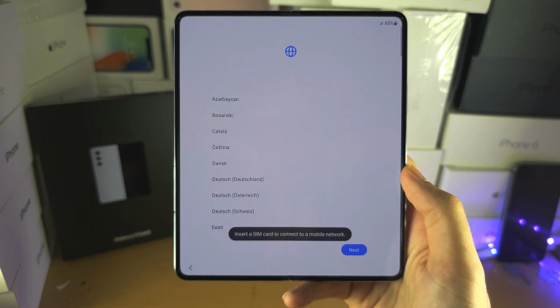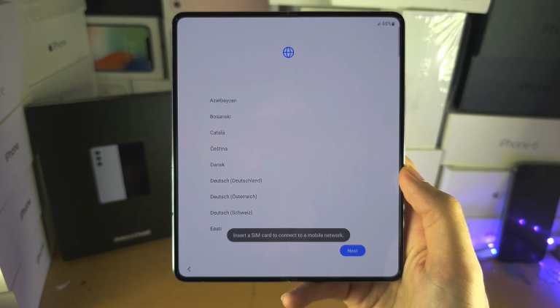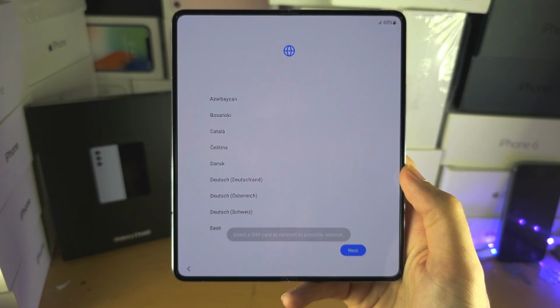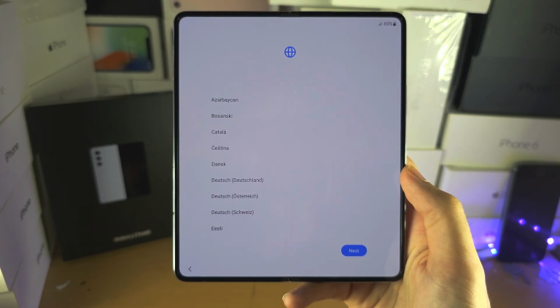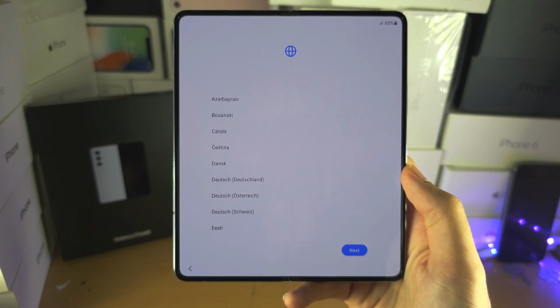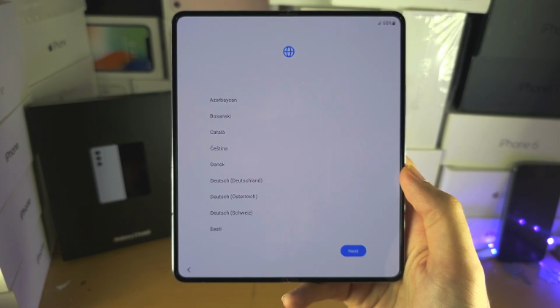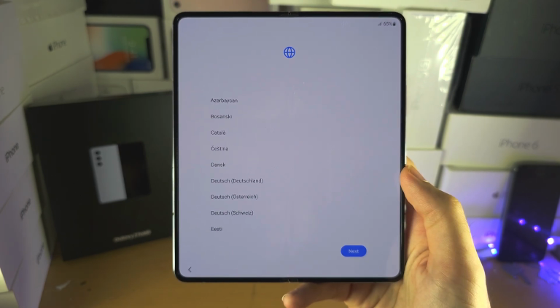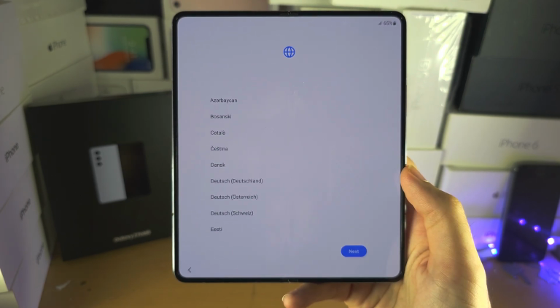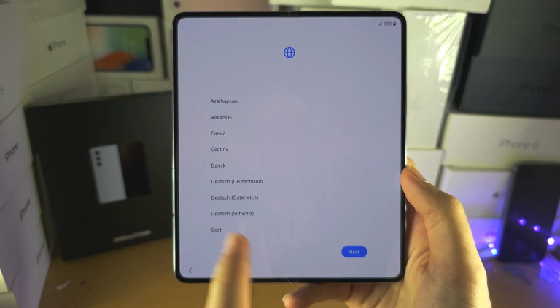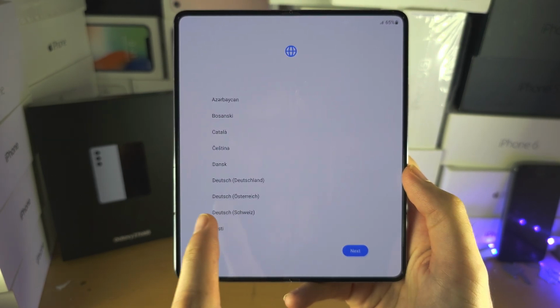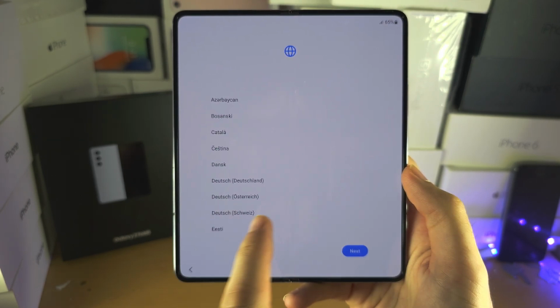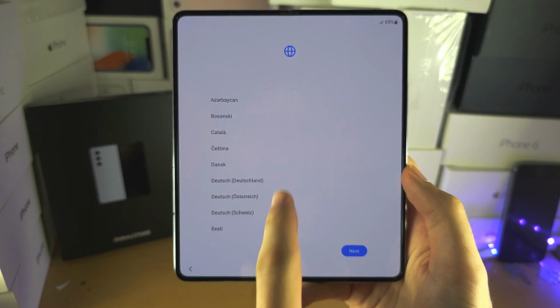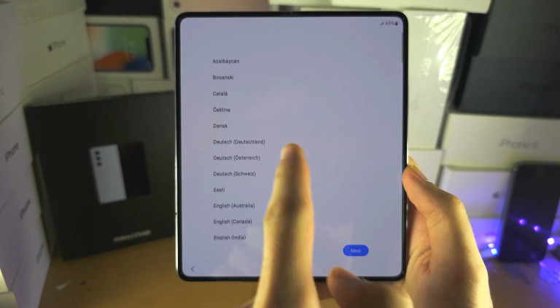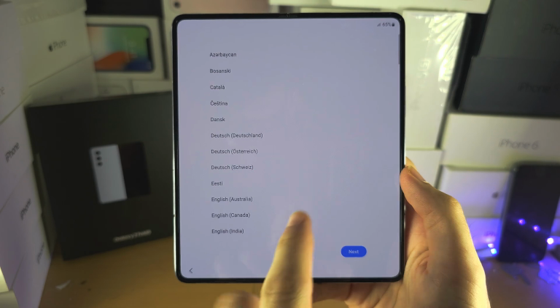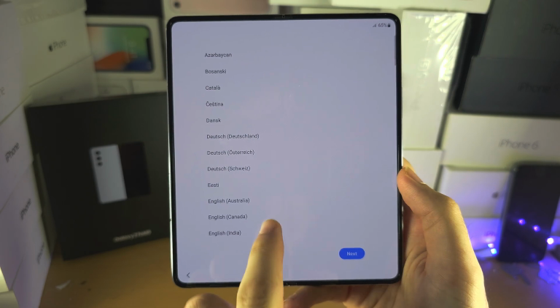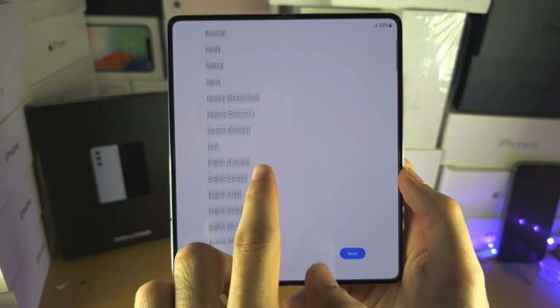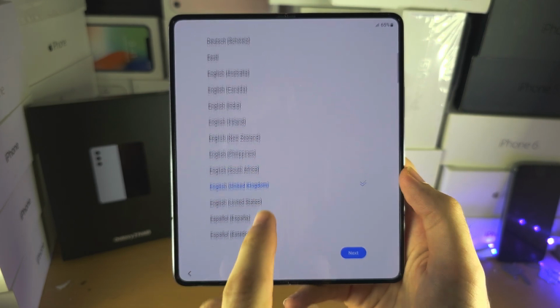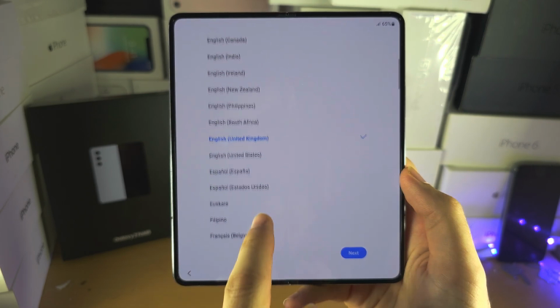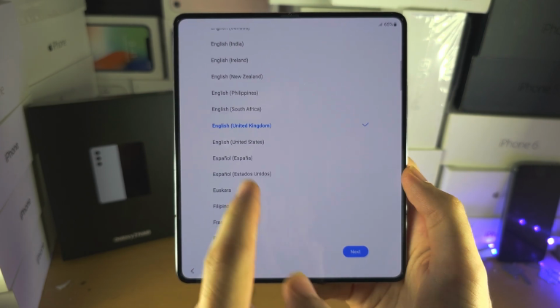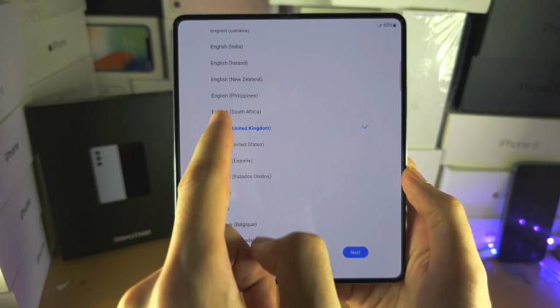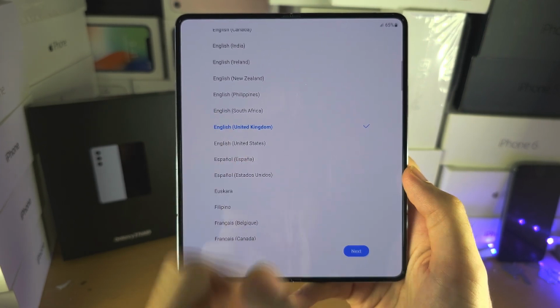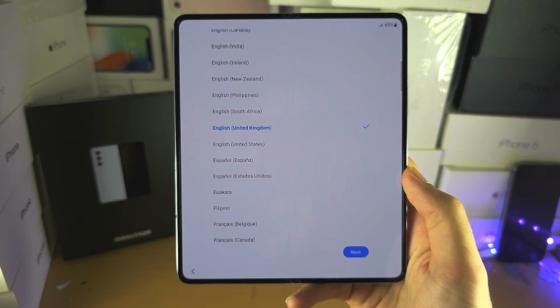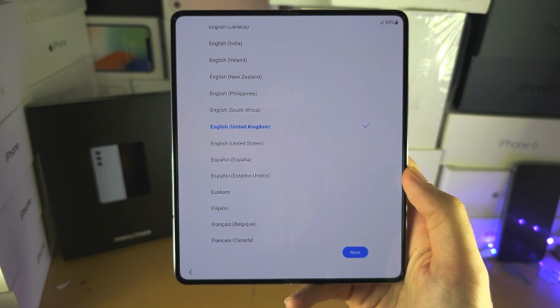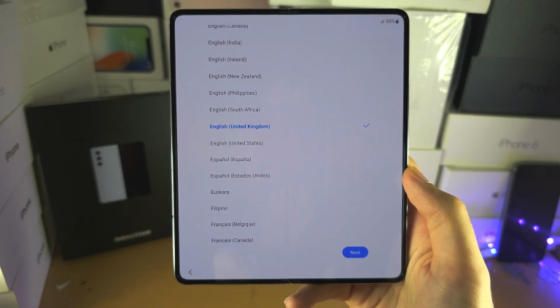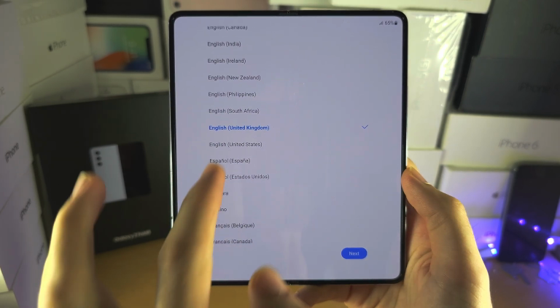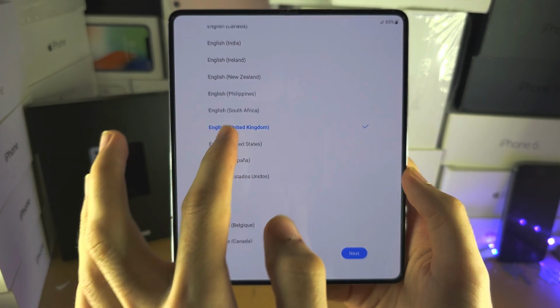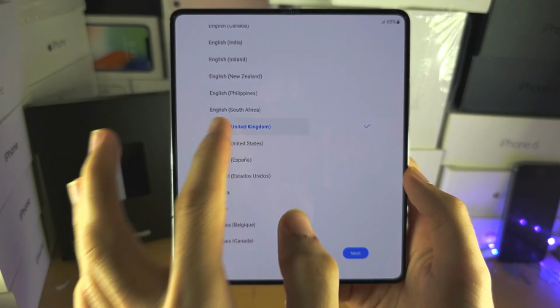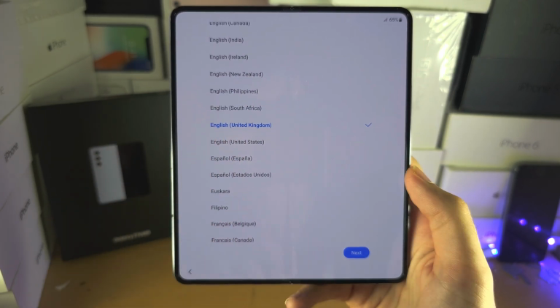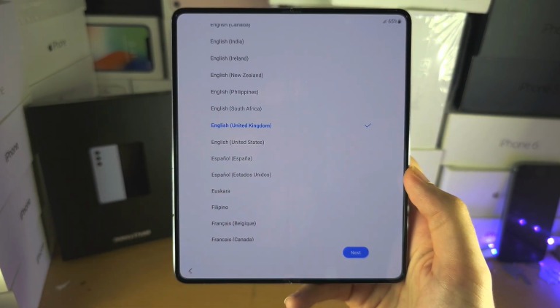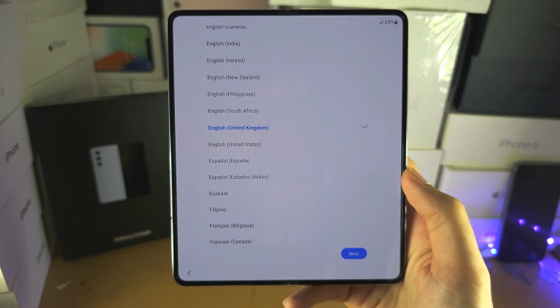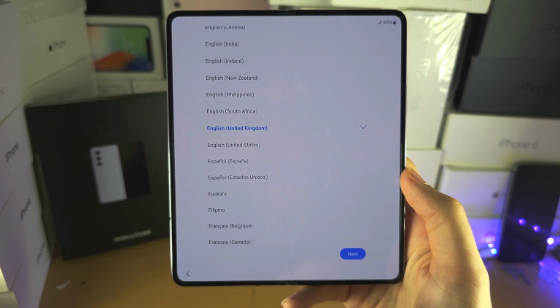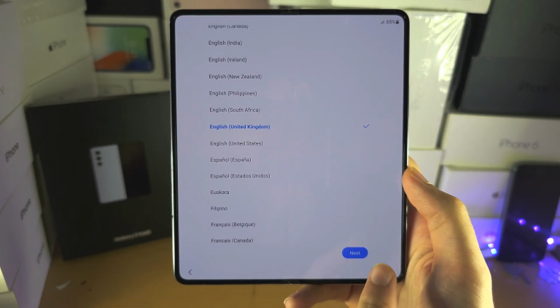It's now going to ask us for our language and region. I've selected English United Kingdom.